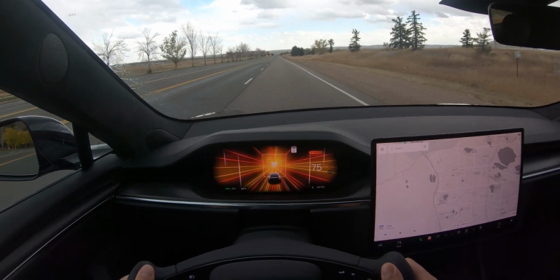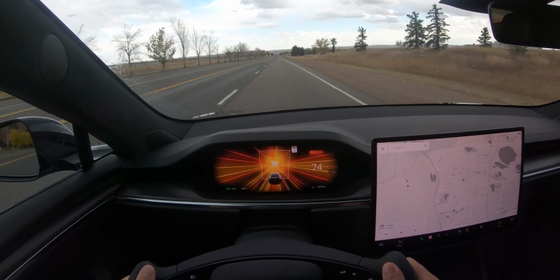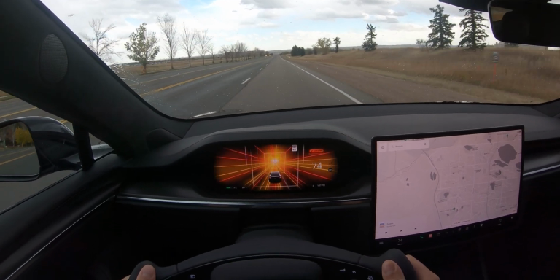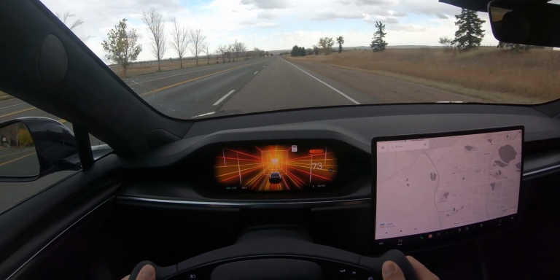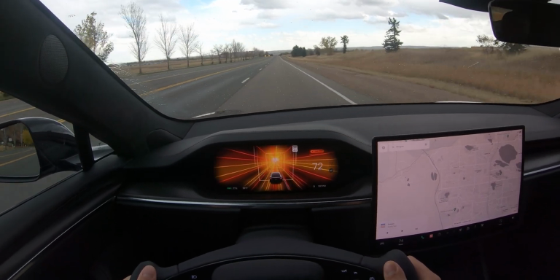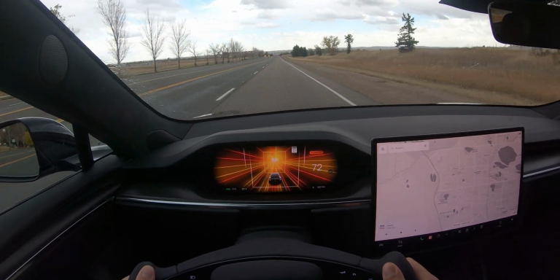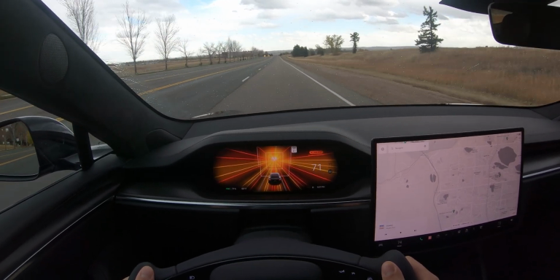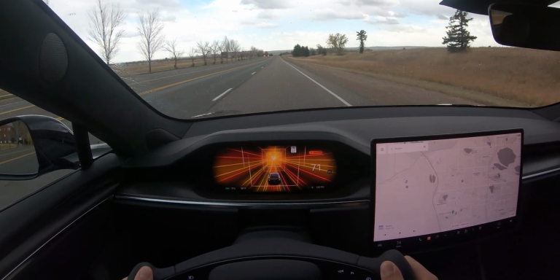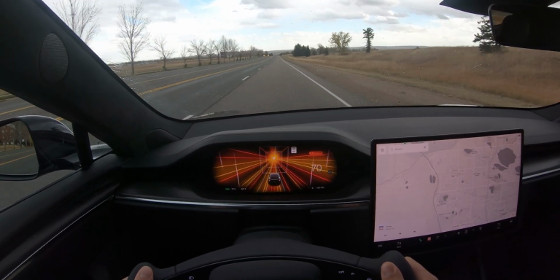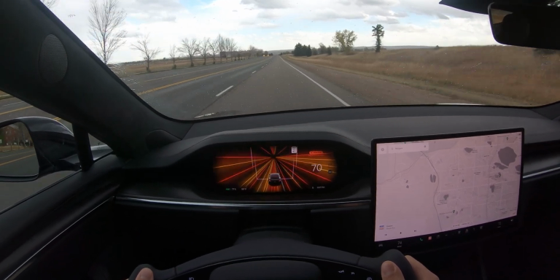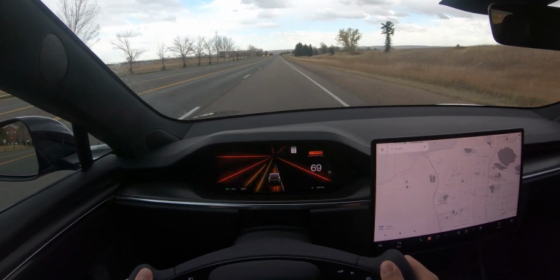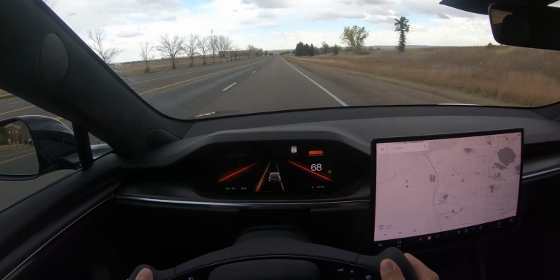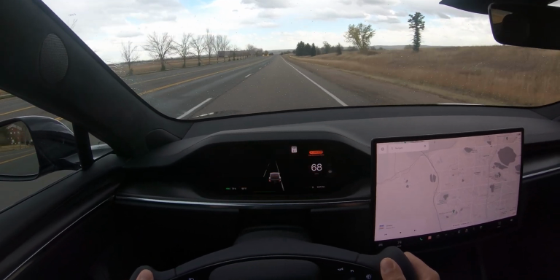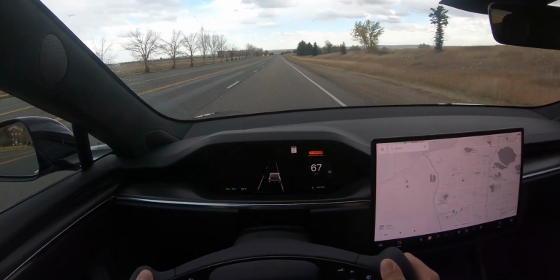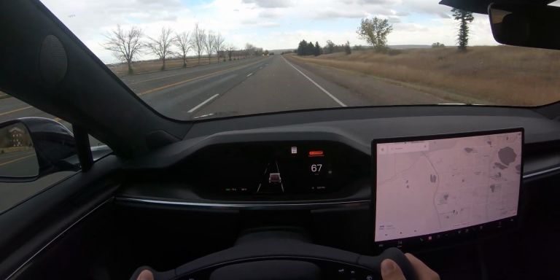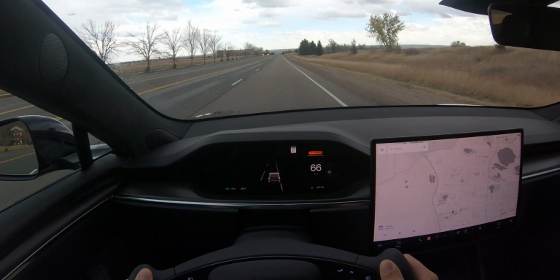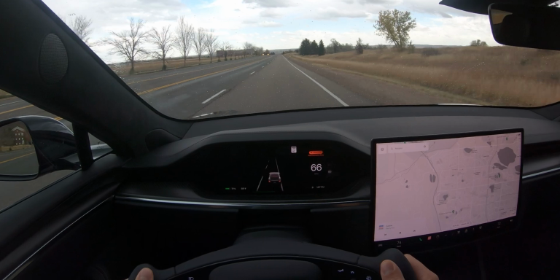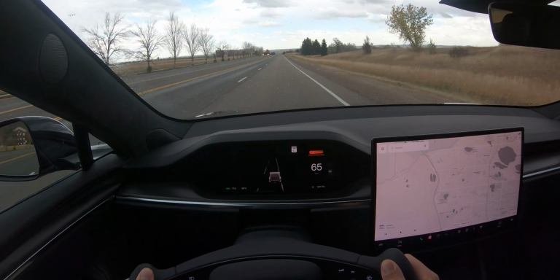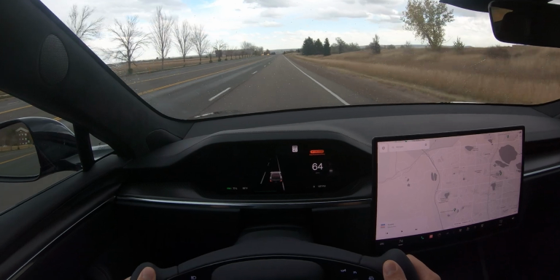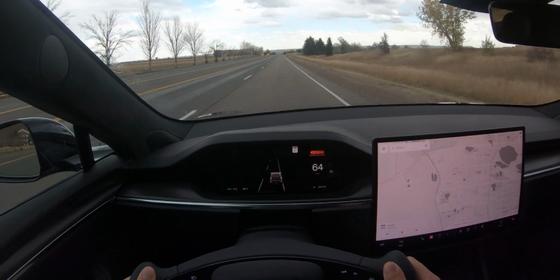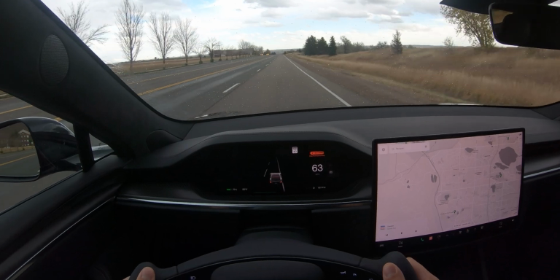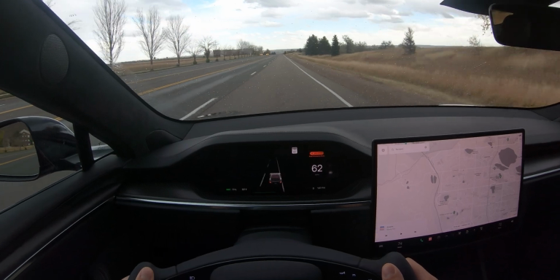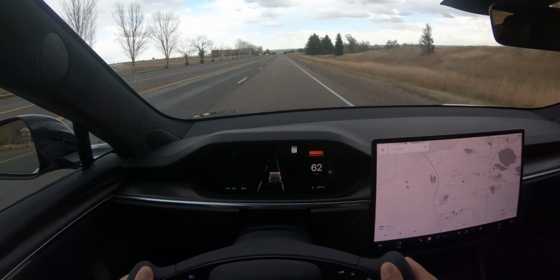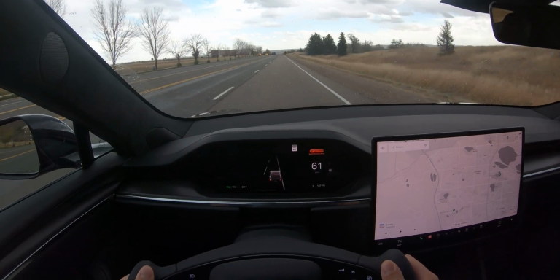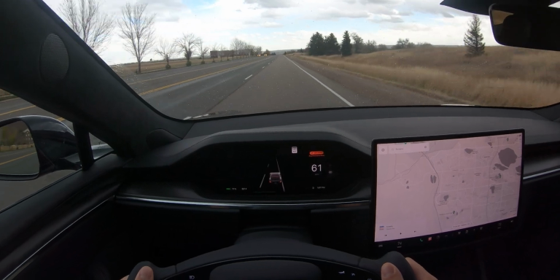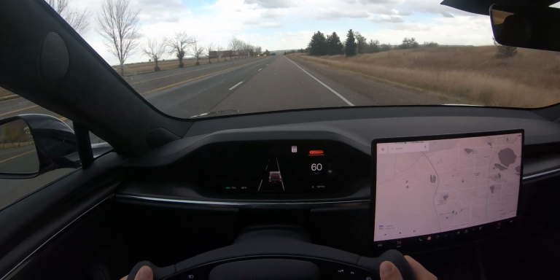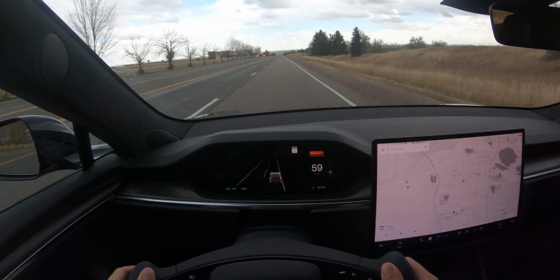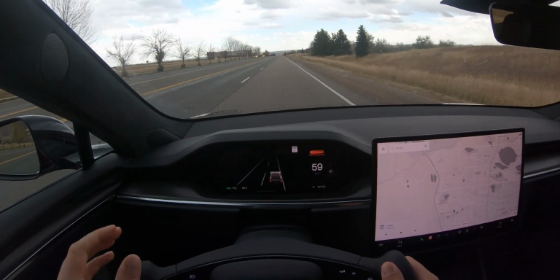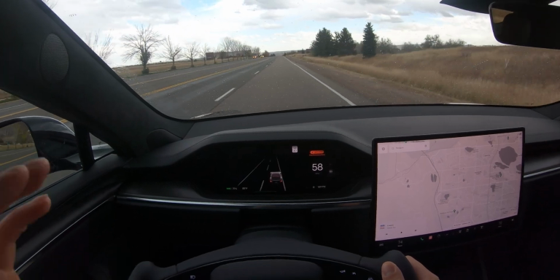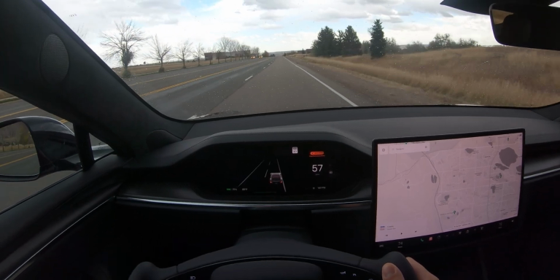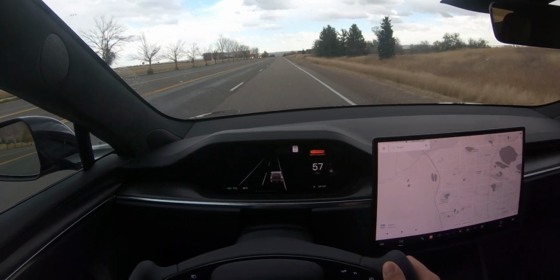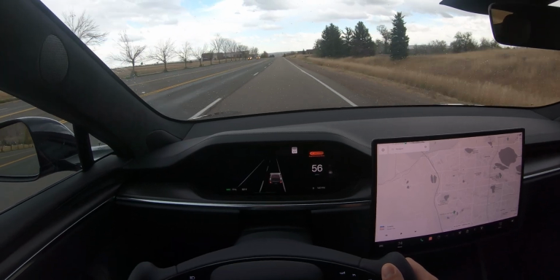As I let off the gas there, the Plaid just goes way off that screen — and that's pretty much it.